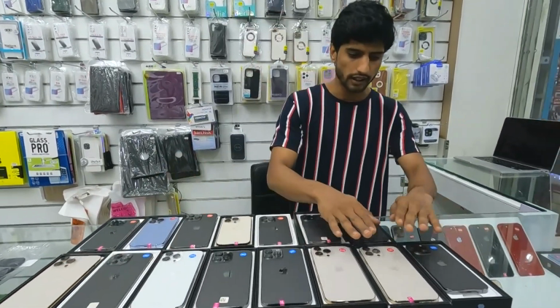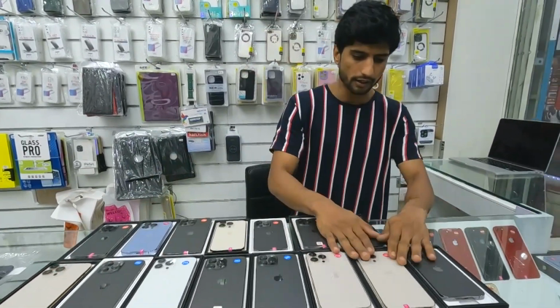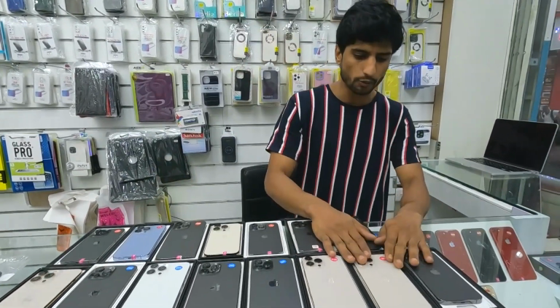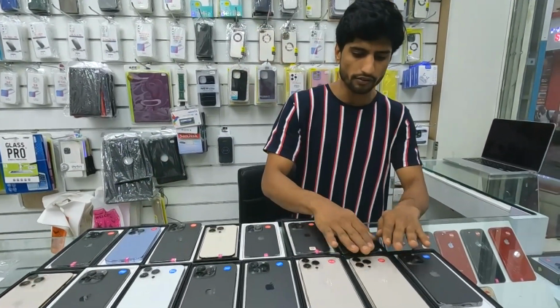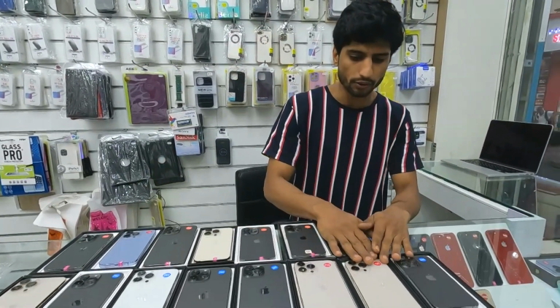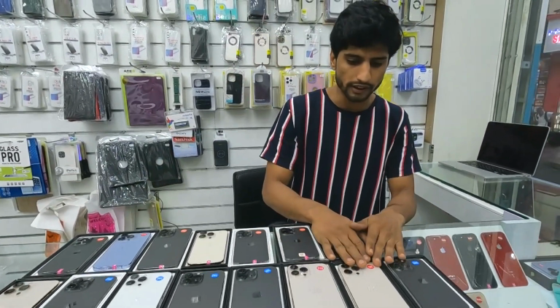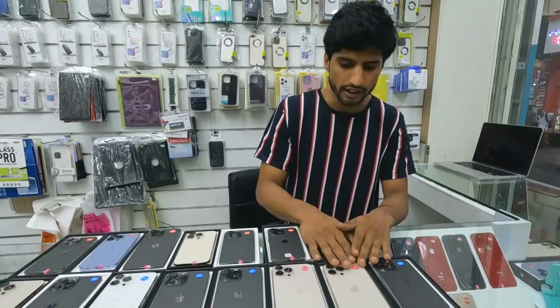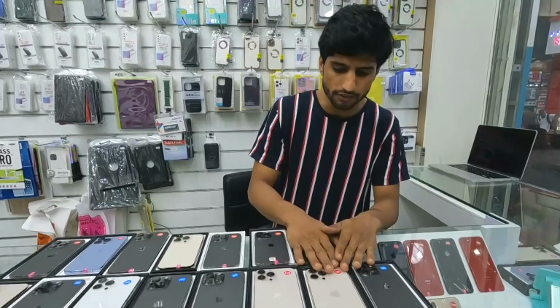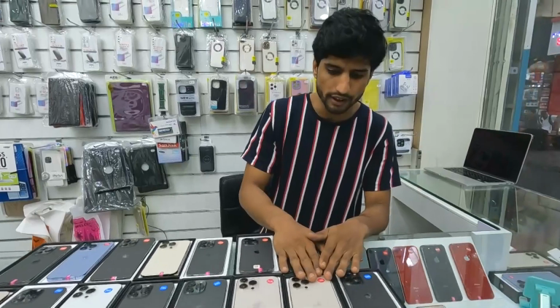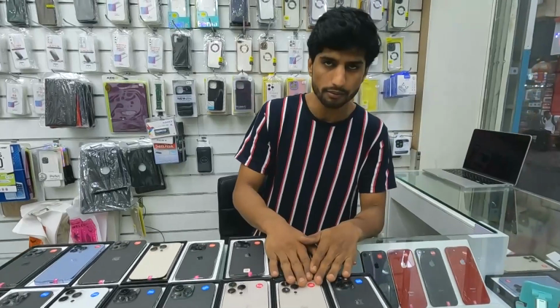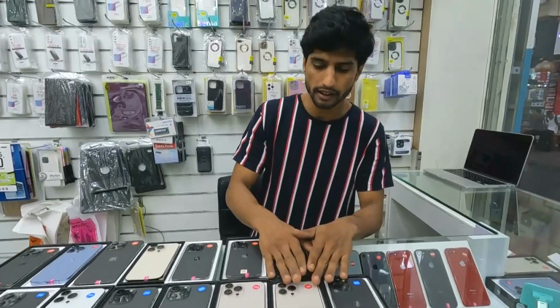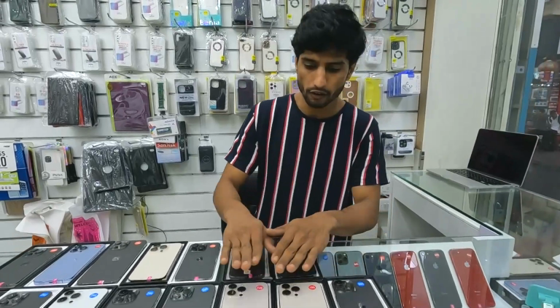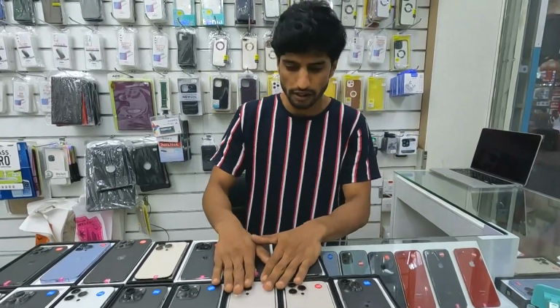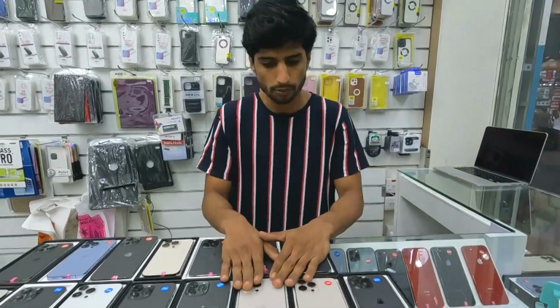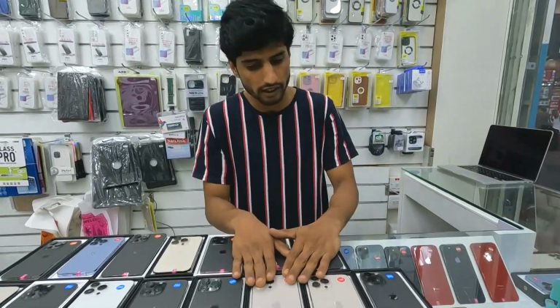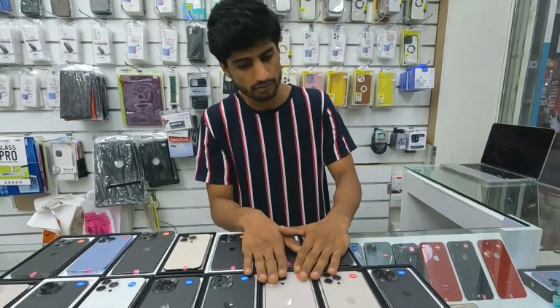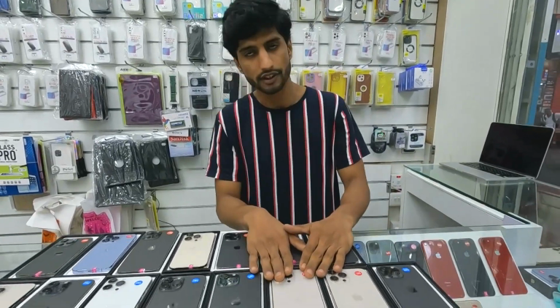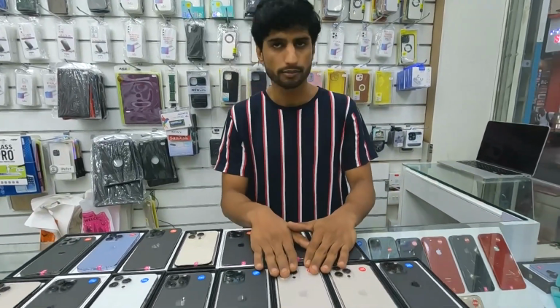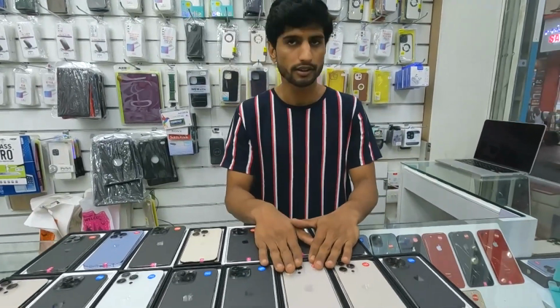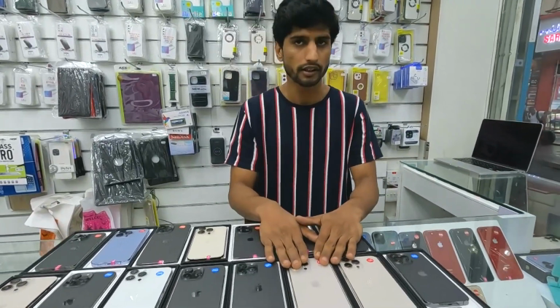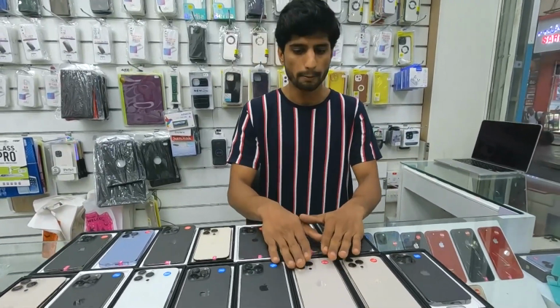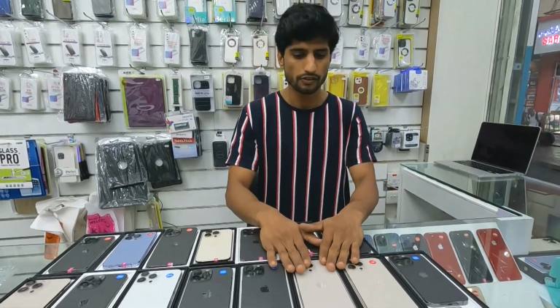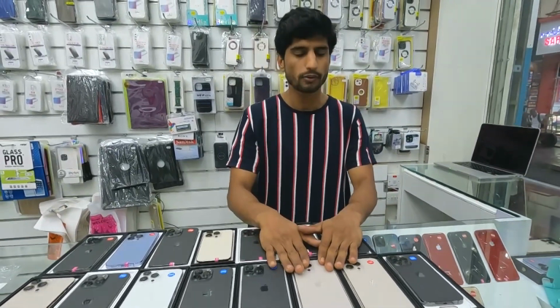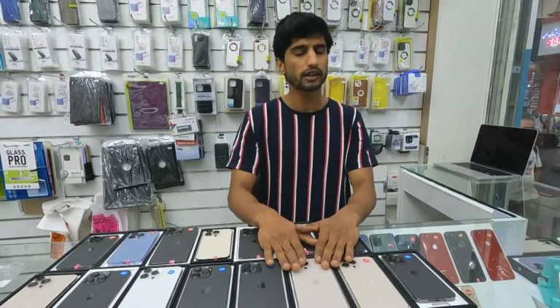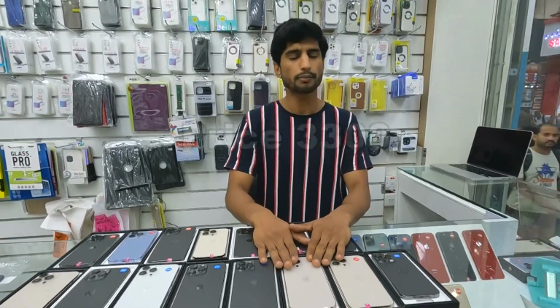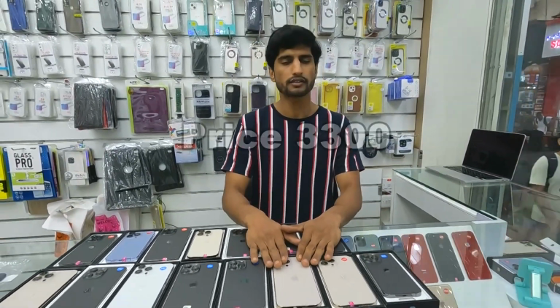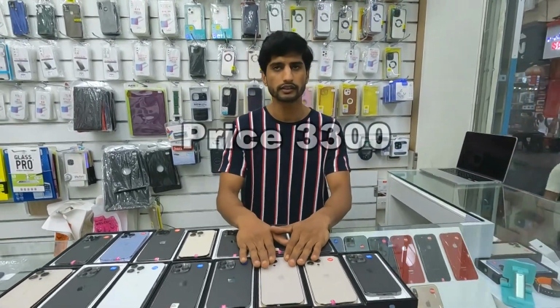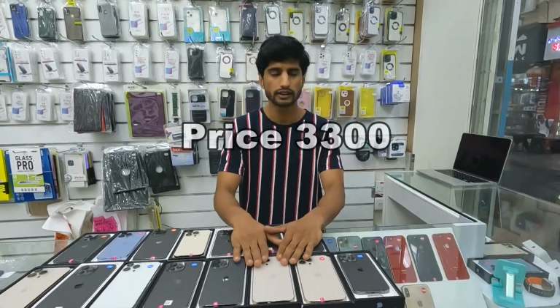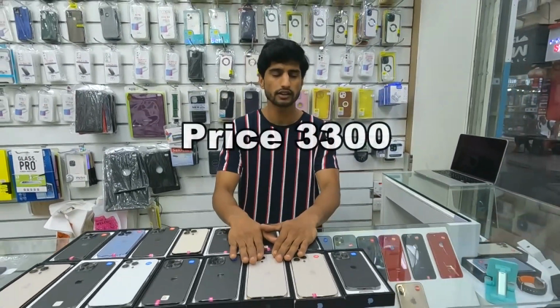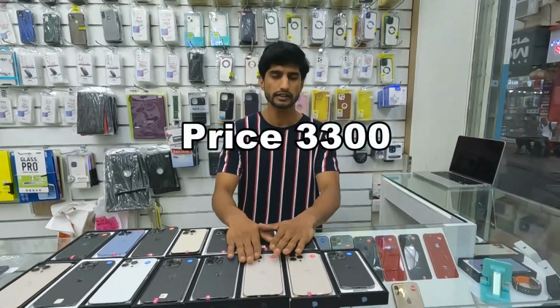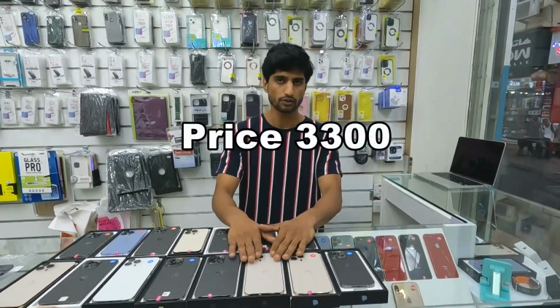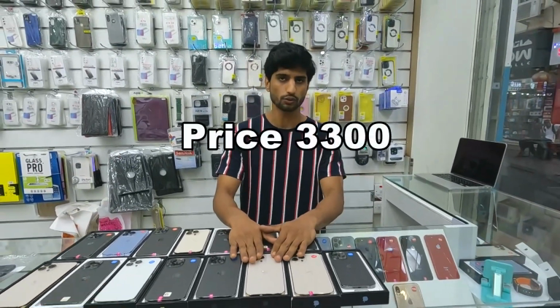We also have the 13 Pro Max in 128GB and 512GB variants. The 512GB is priced at 3300.